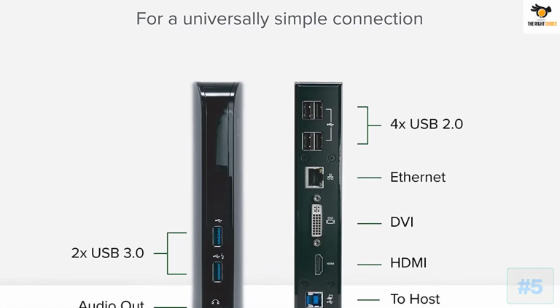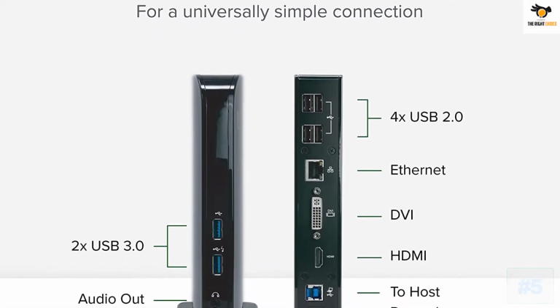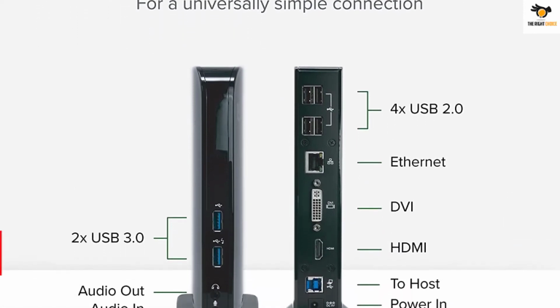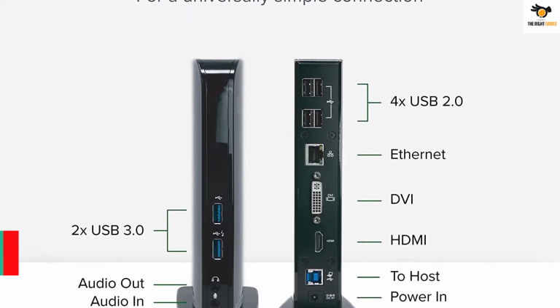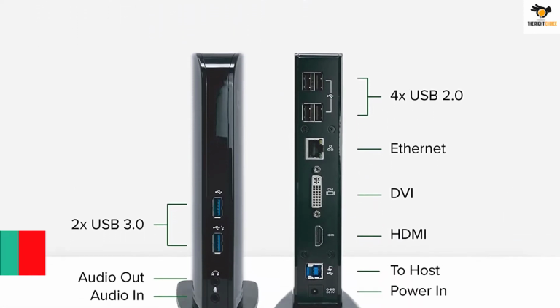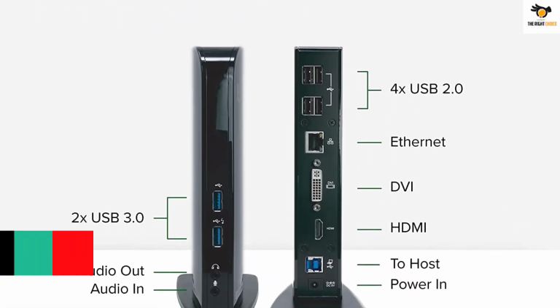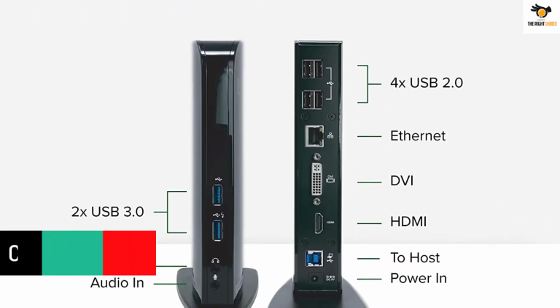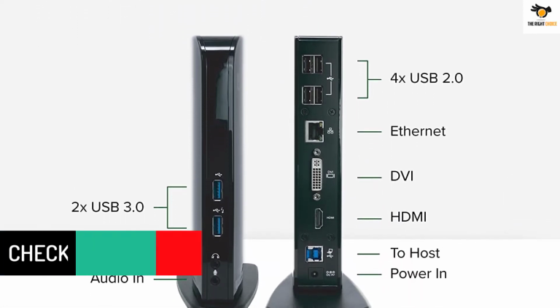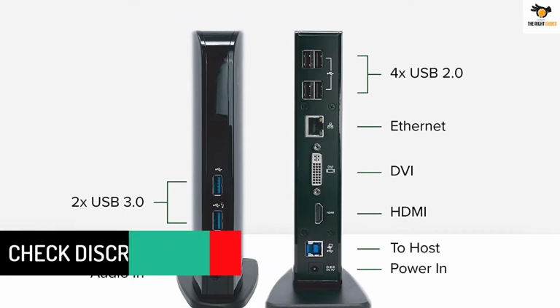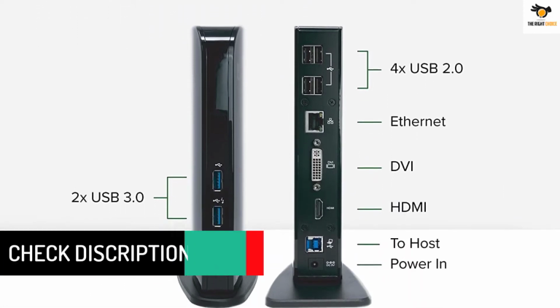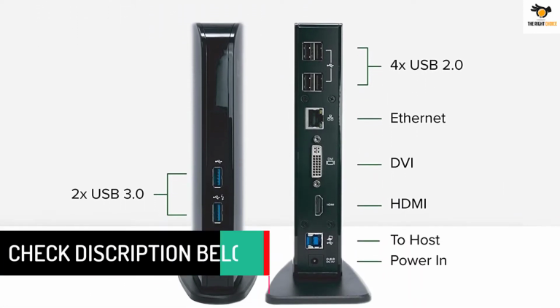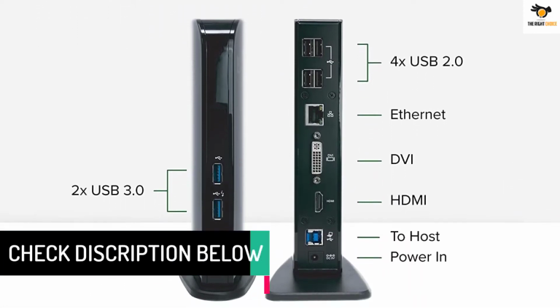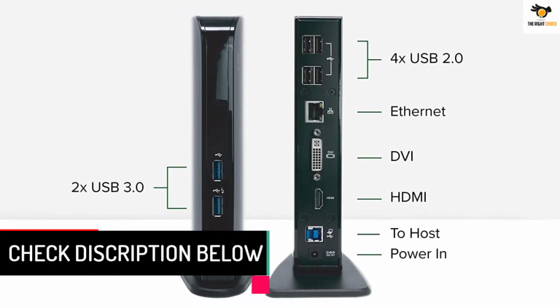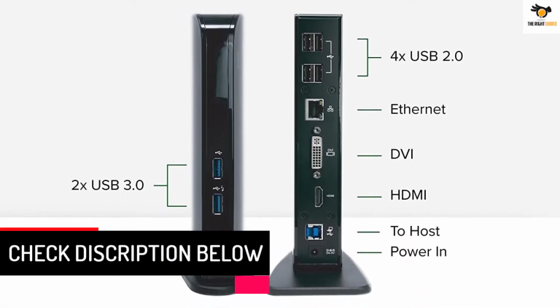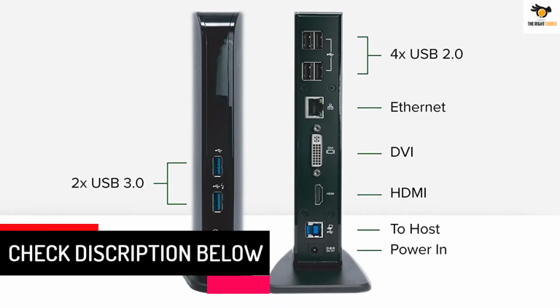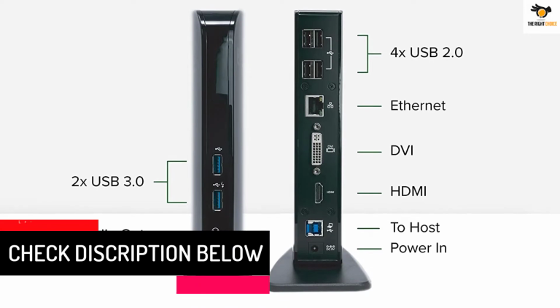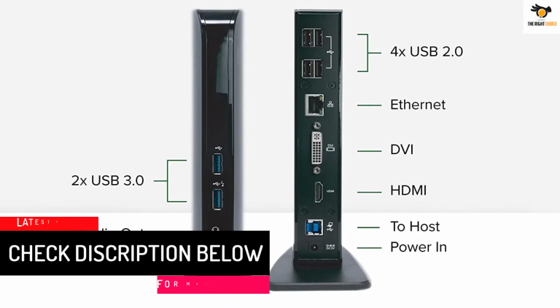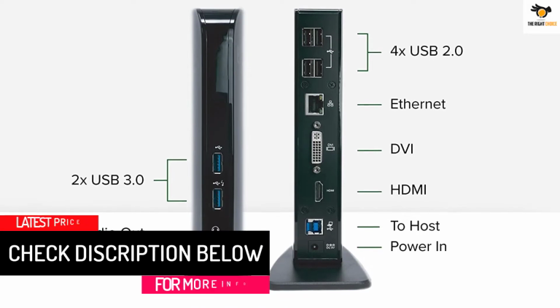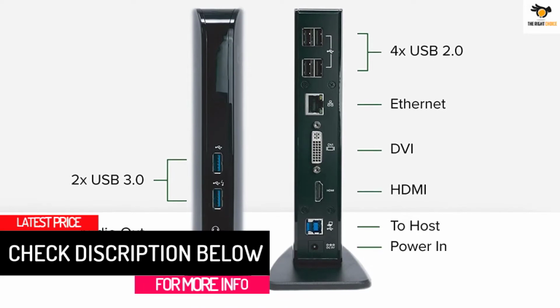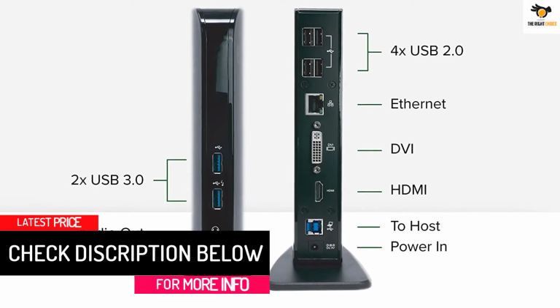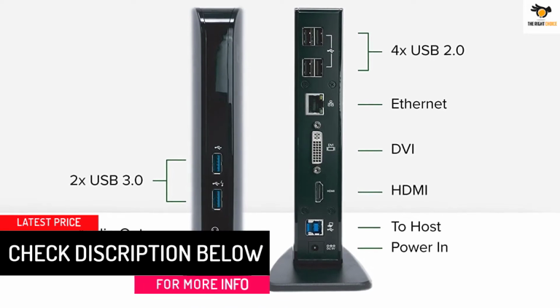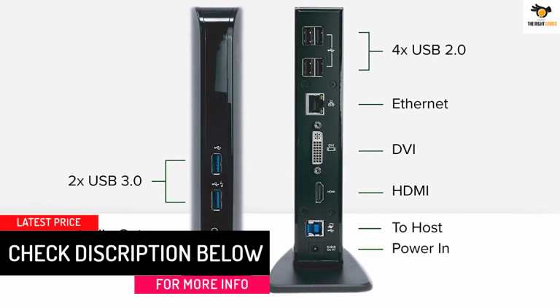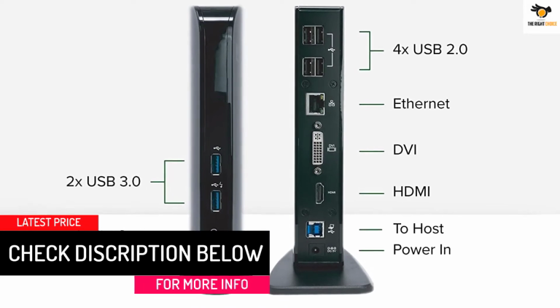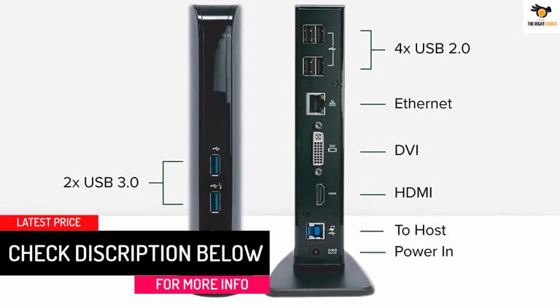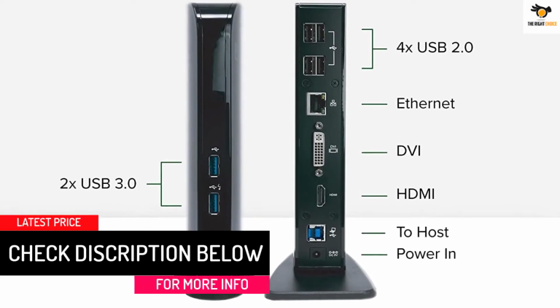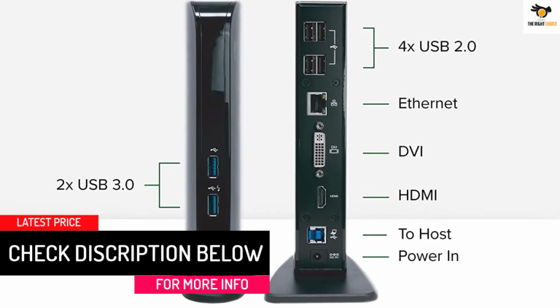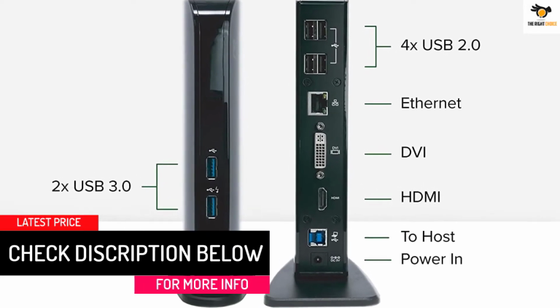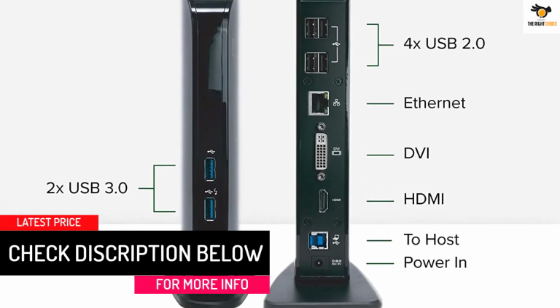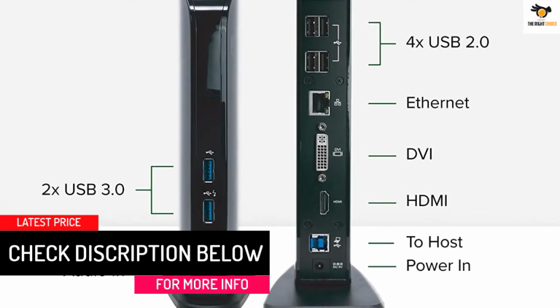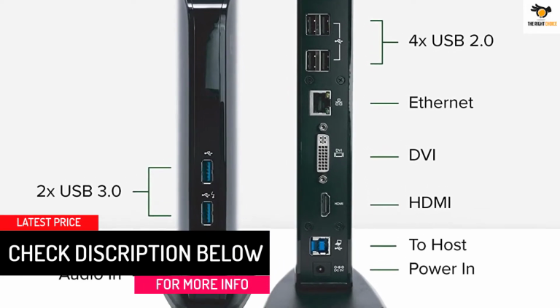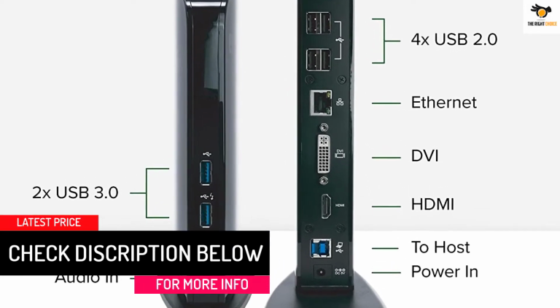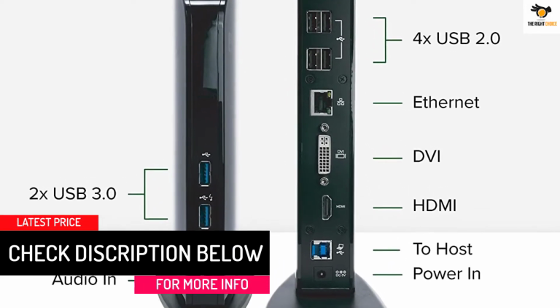Since Pluggable is a highly reputable brand, it also features a two-year-long warranty with this docking station.